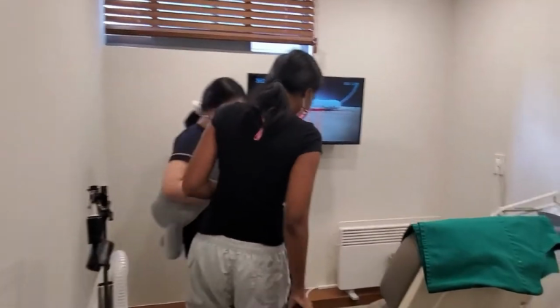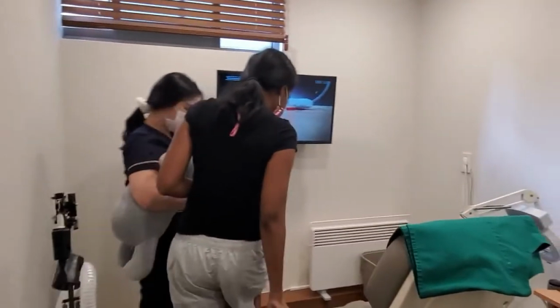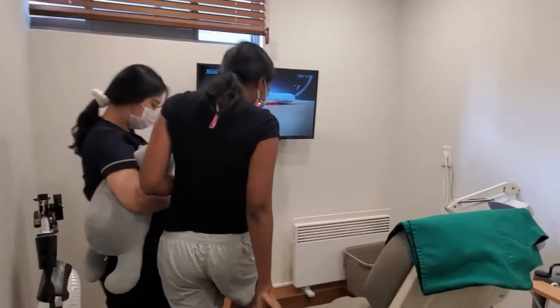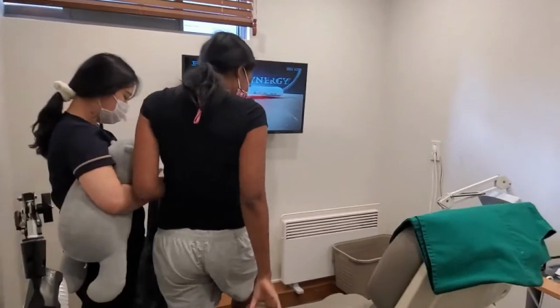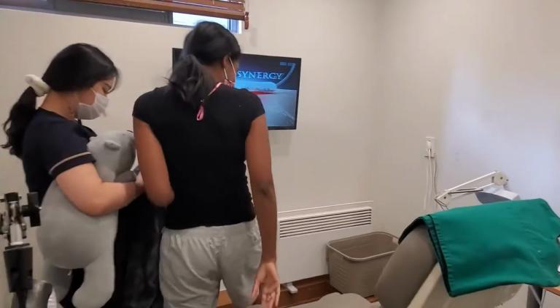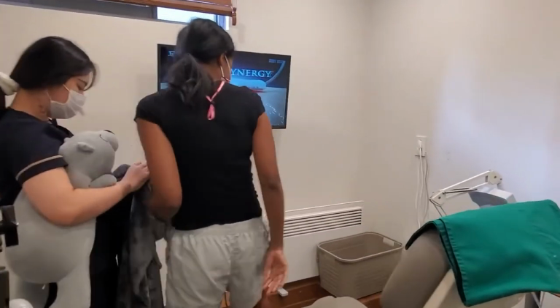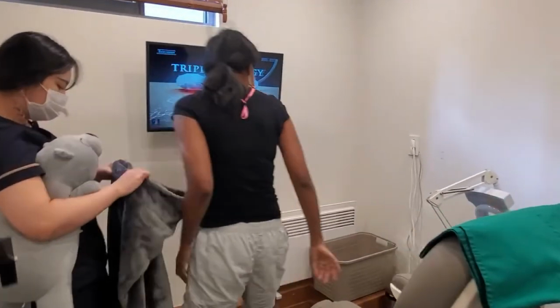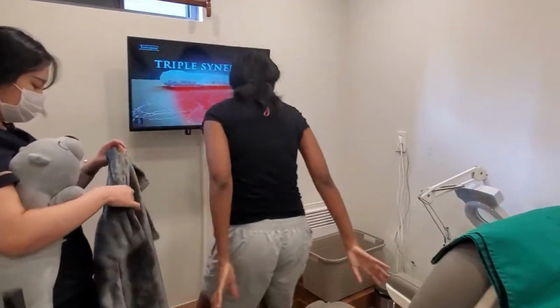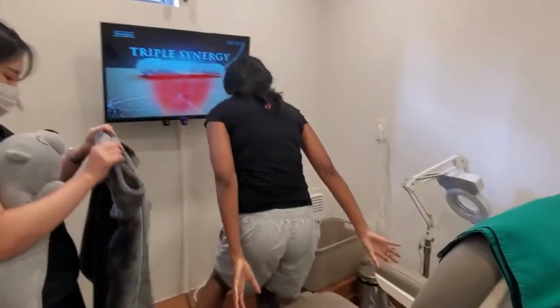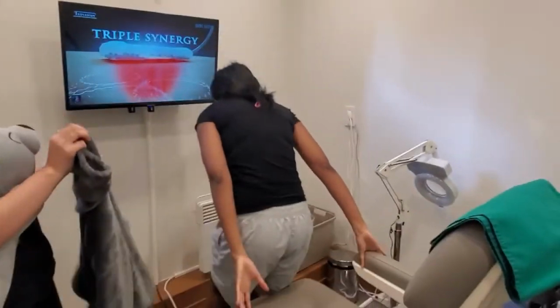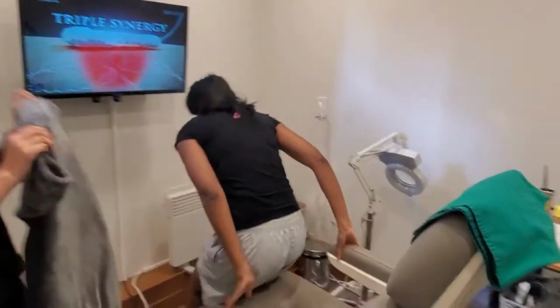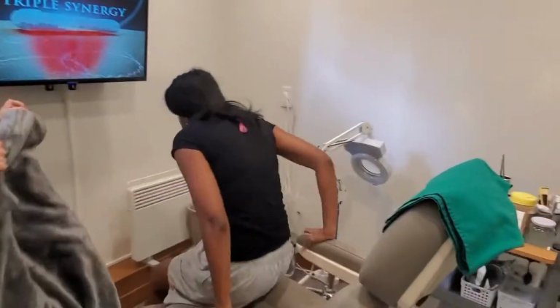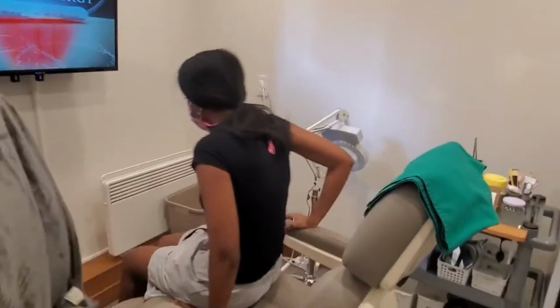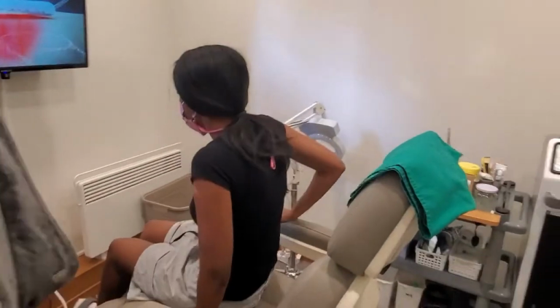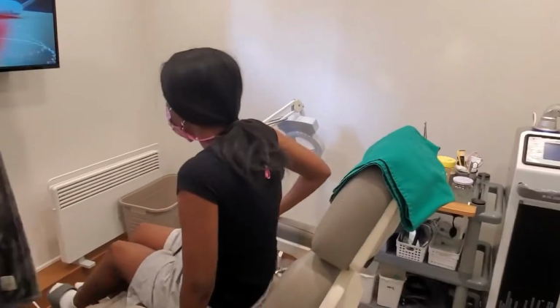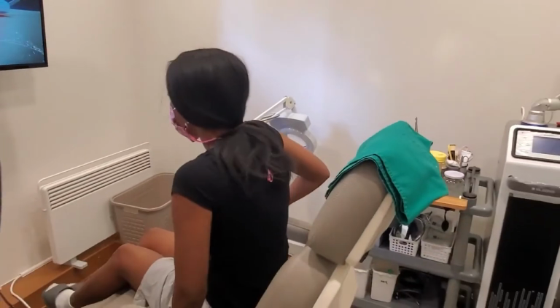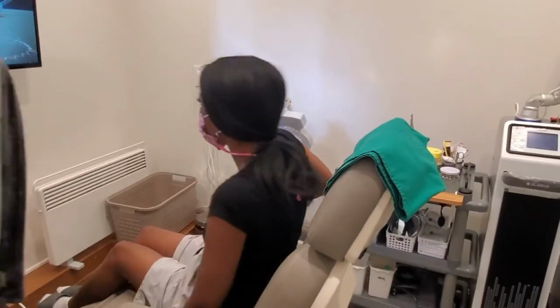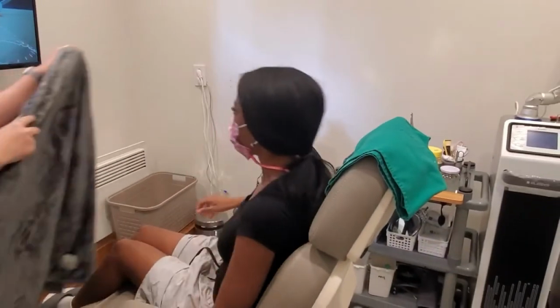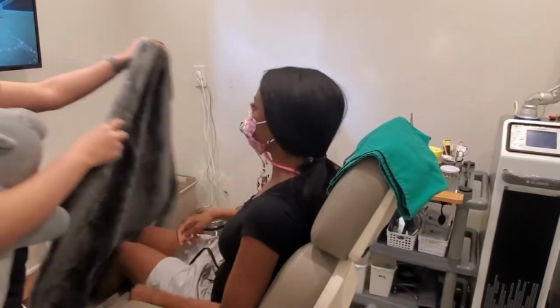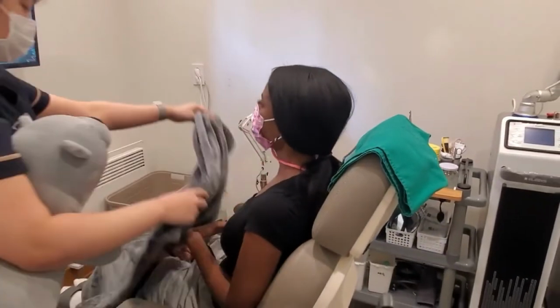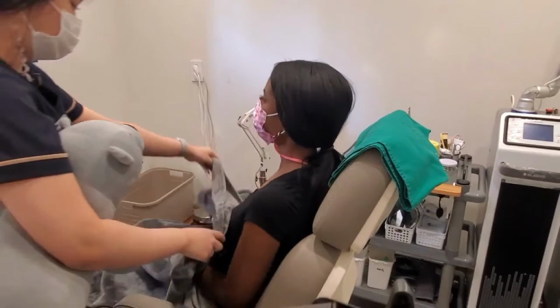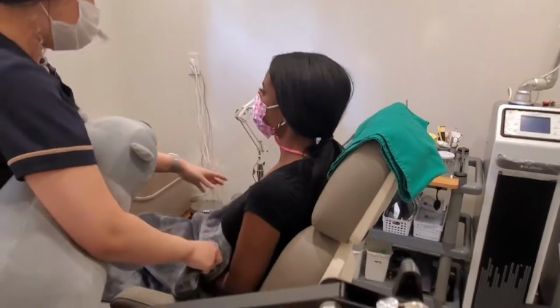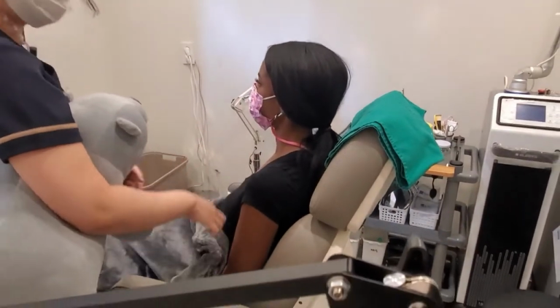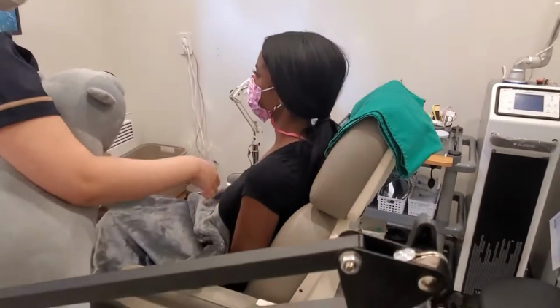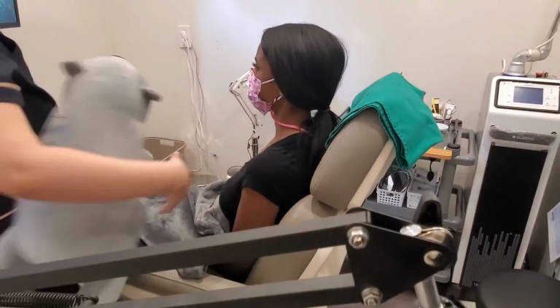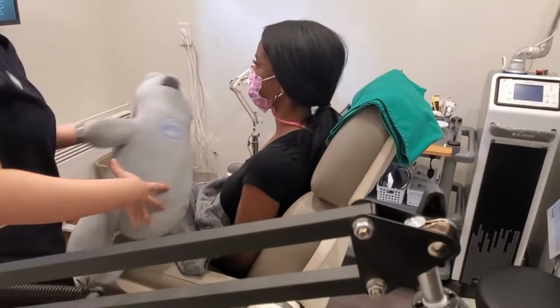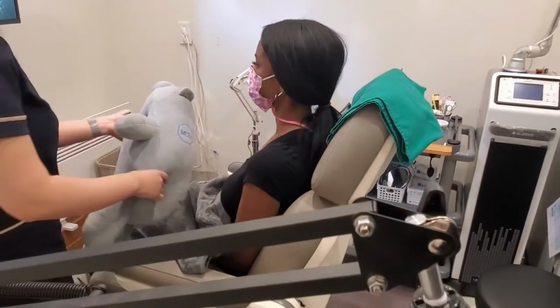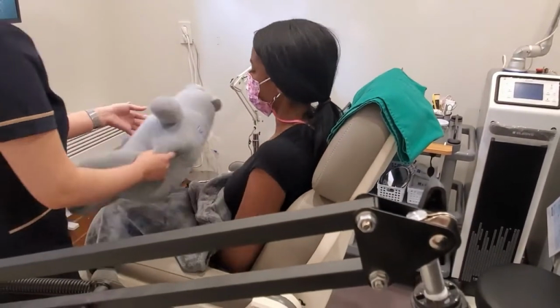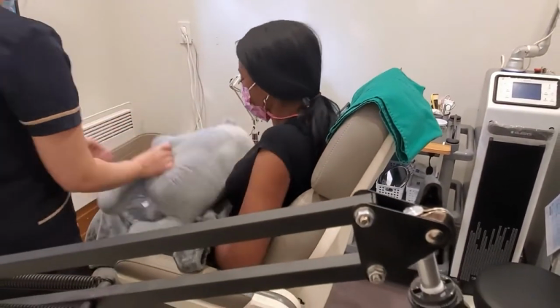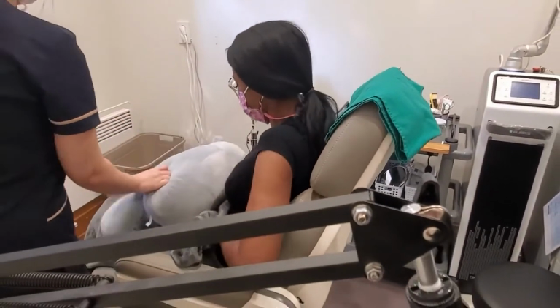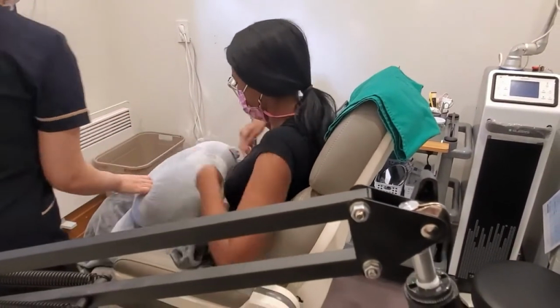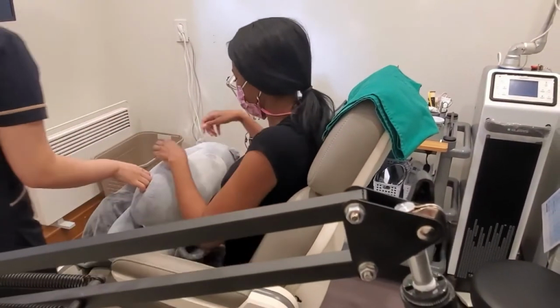Here I'm getting the moles taken off my face. They give you a cute little stuffed animal that you can squeeze.